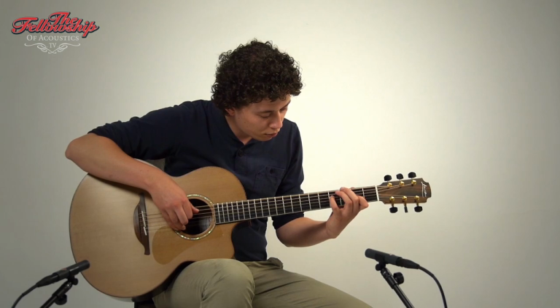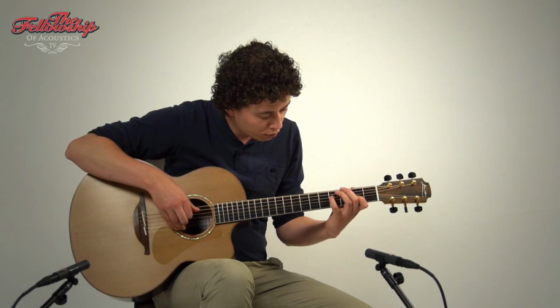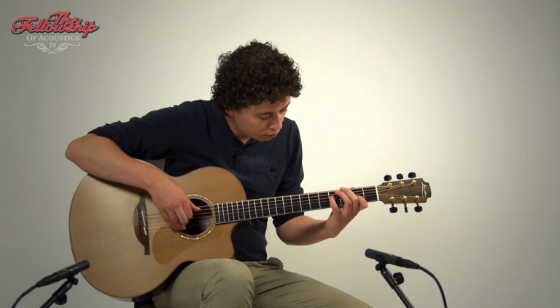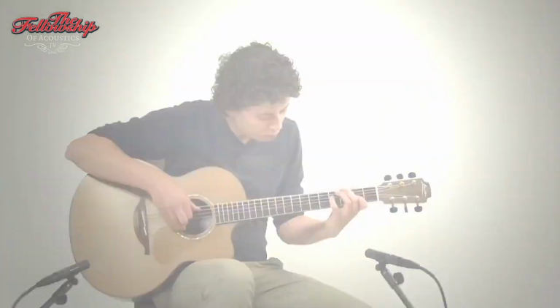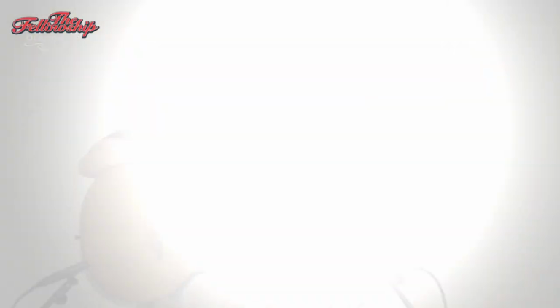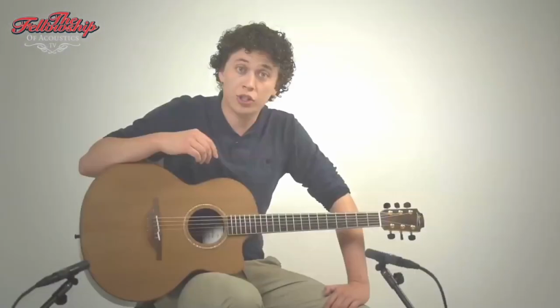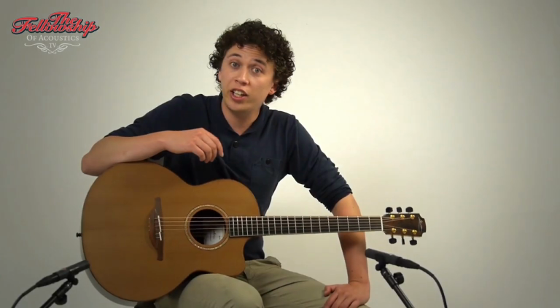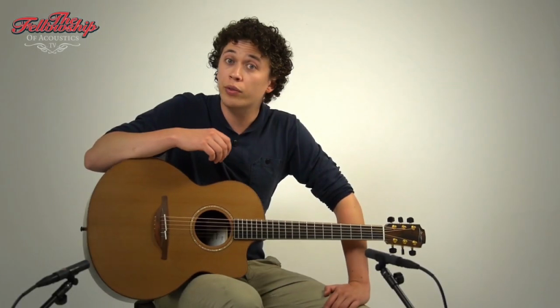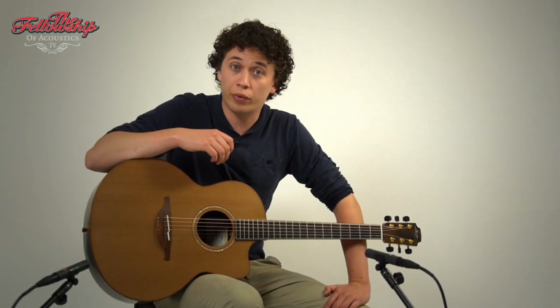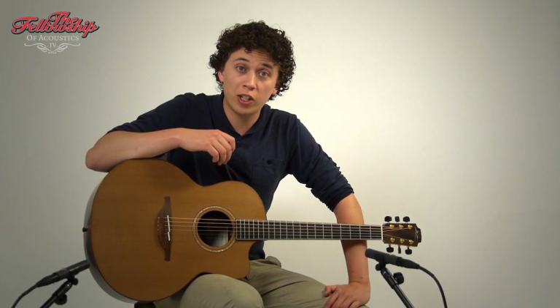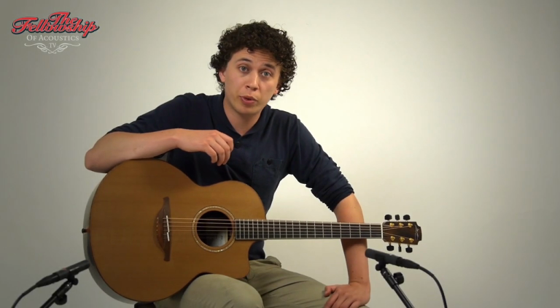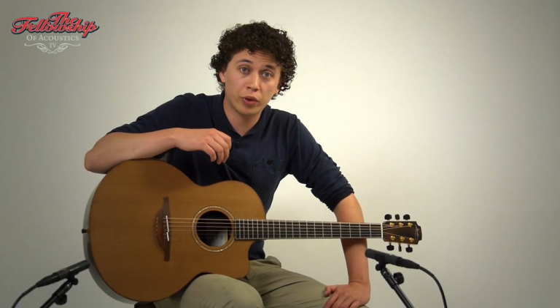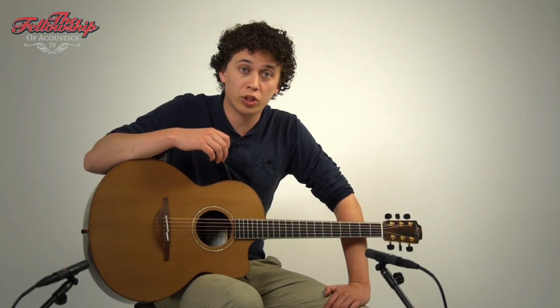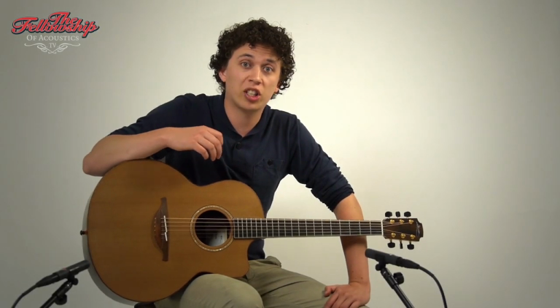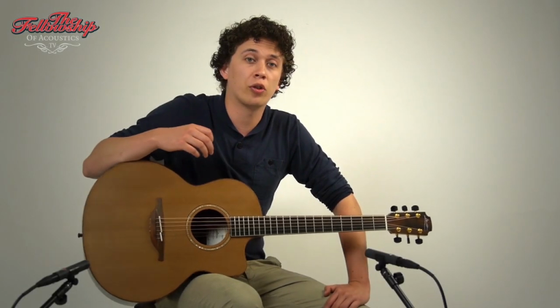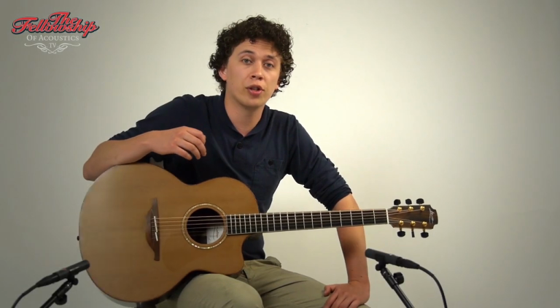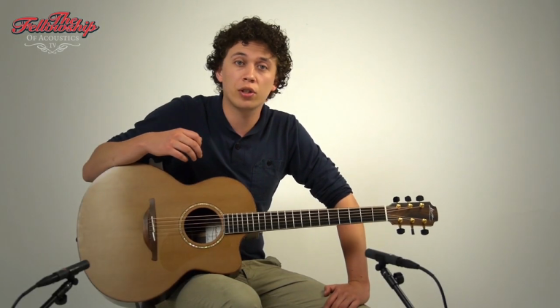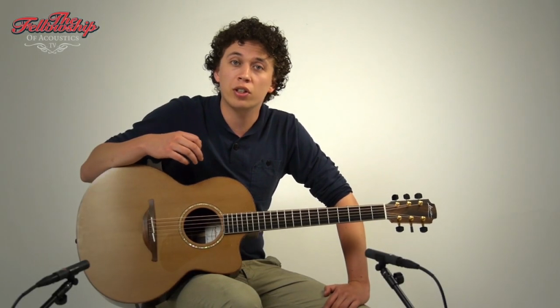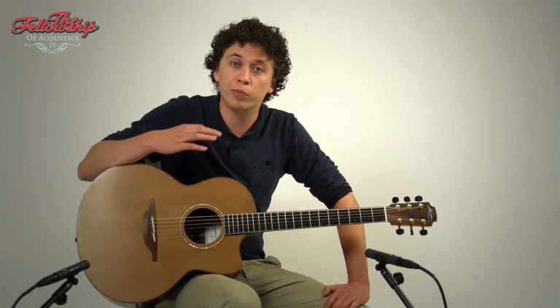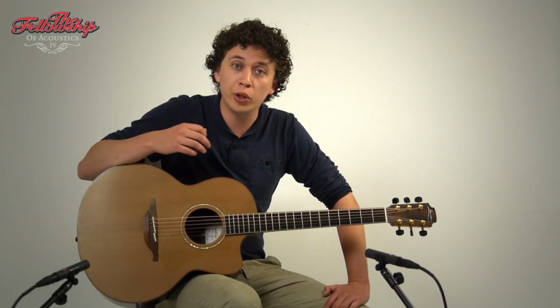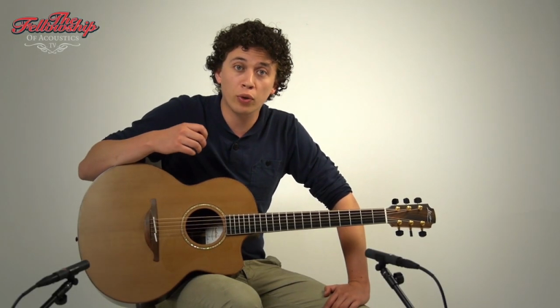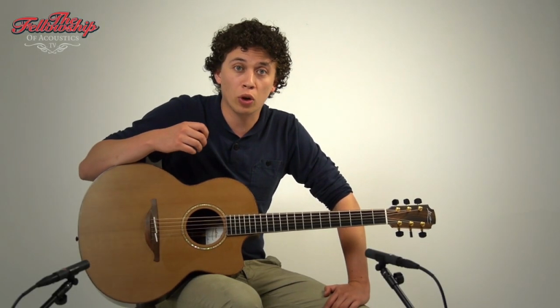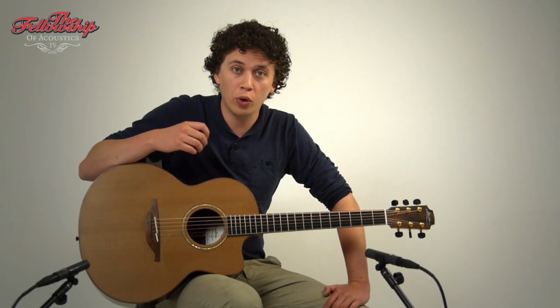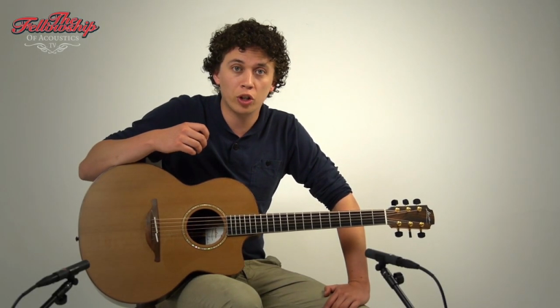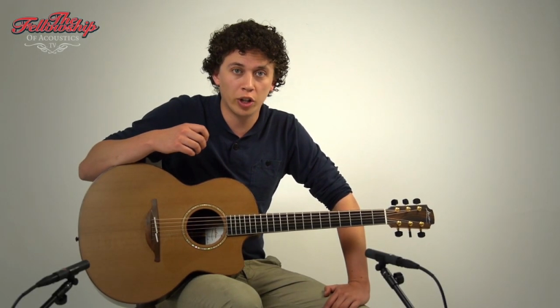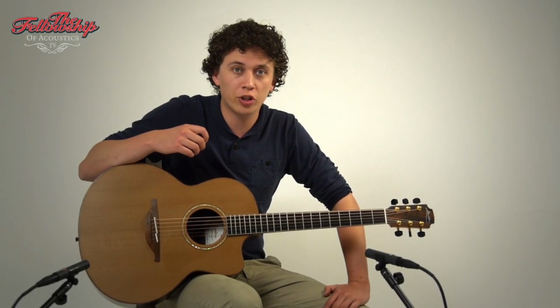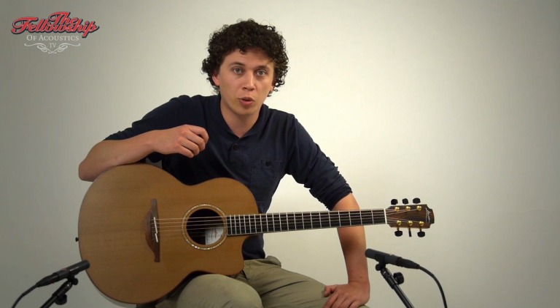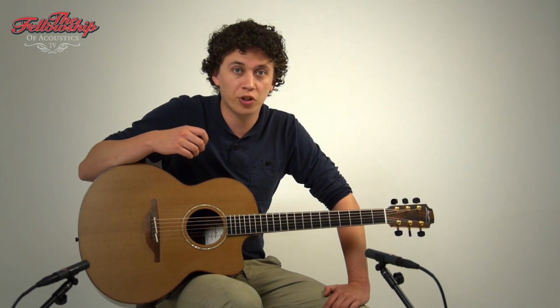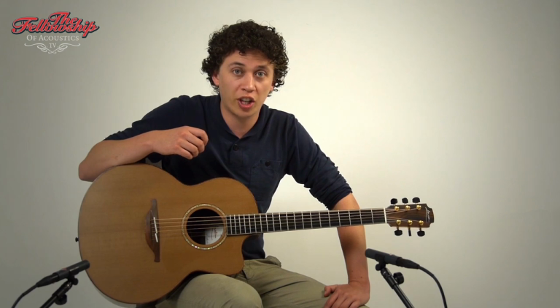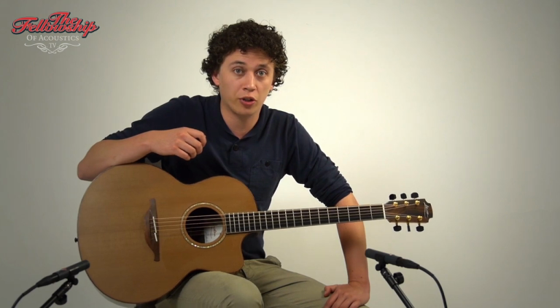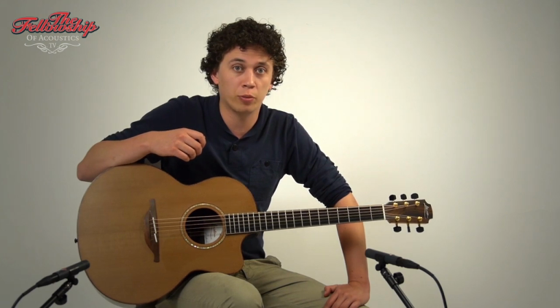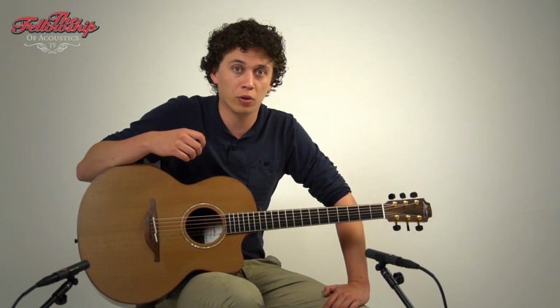Hey guys, Nick here for the Fellowship of Acoustics, and you just heard this beautiful Lowden Richard Thompson signature model.